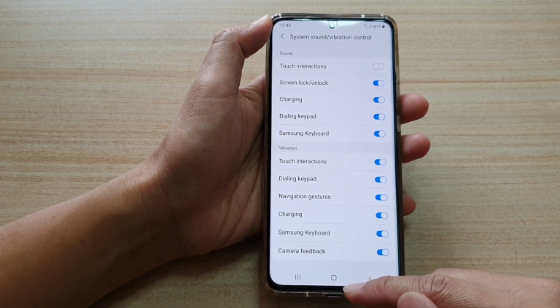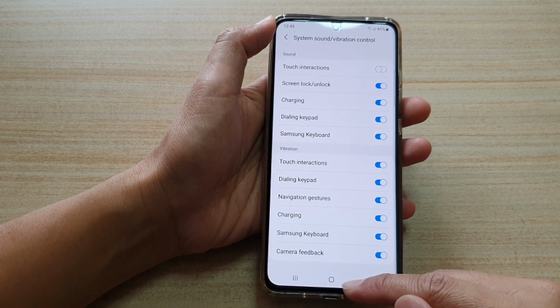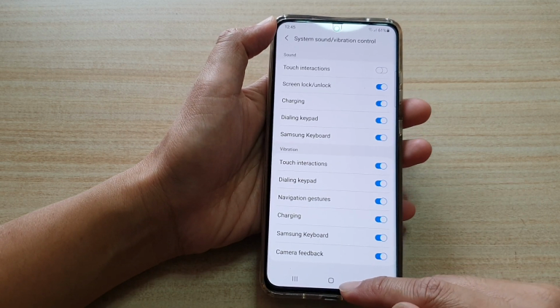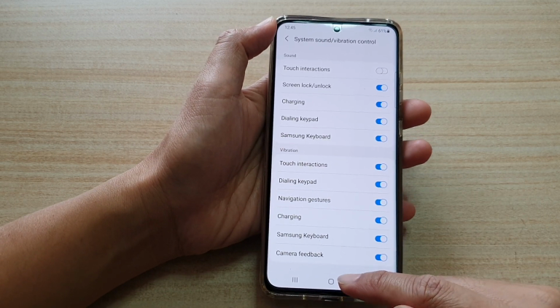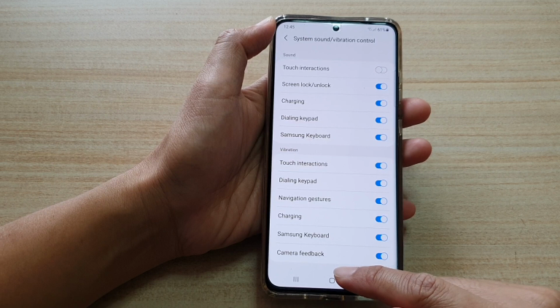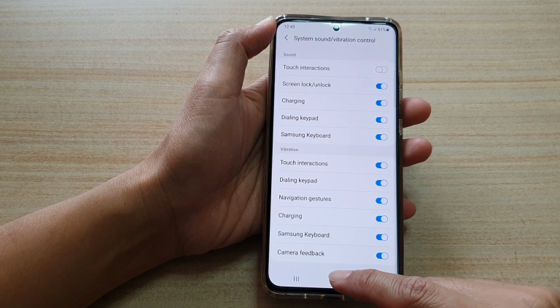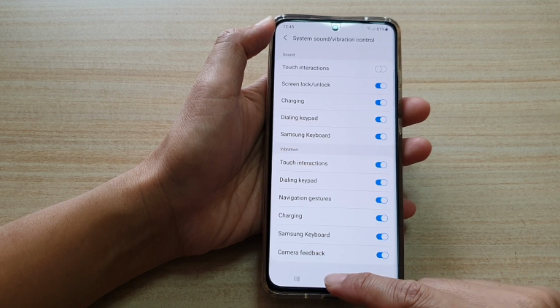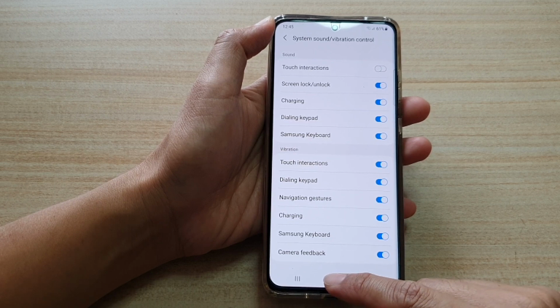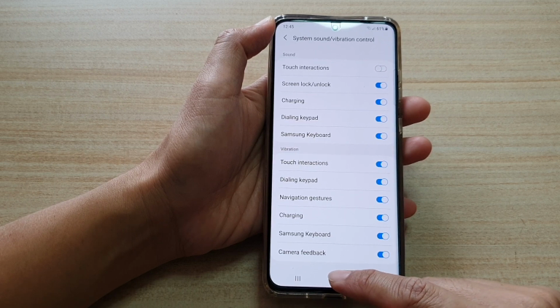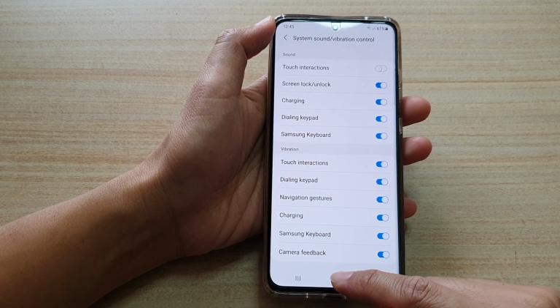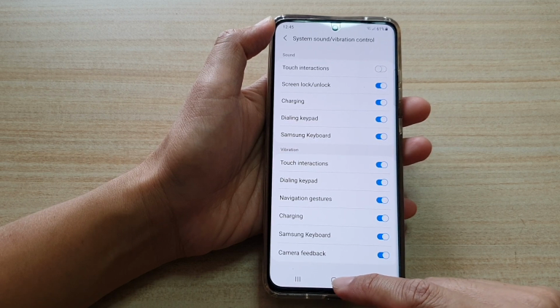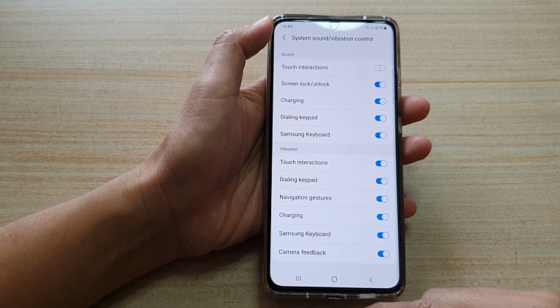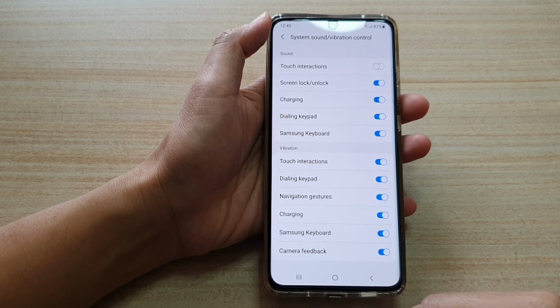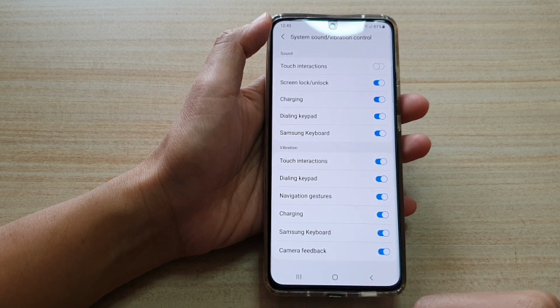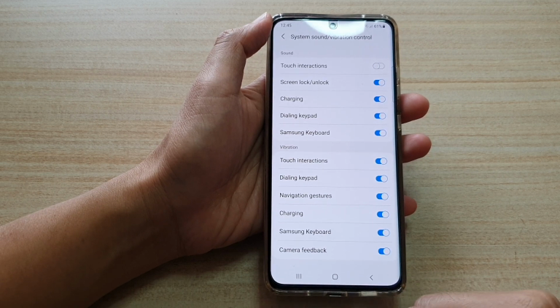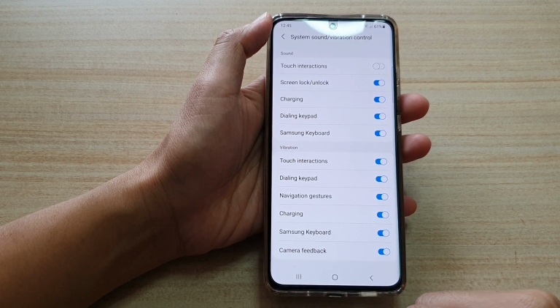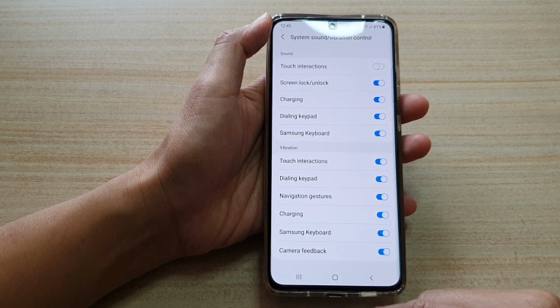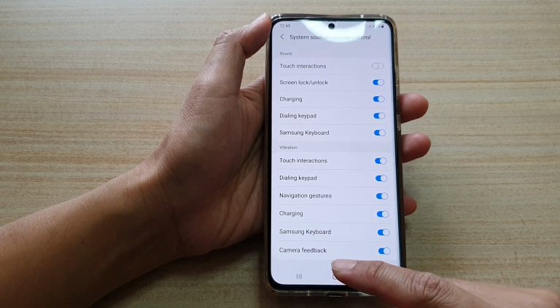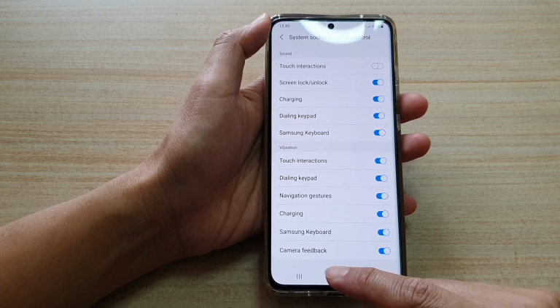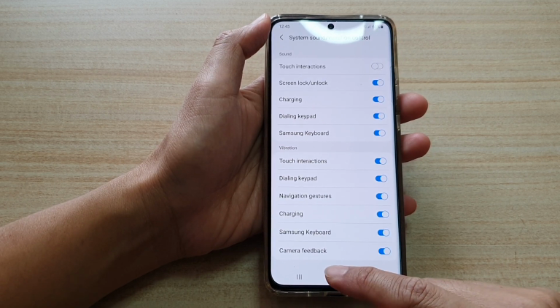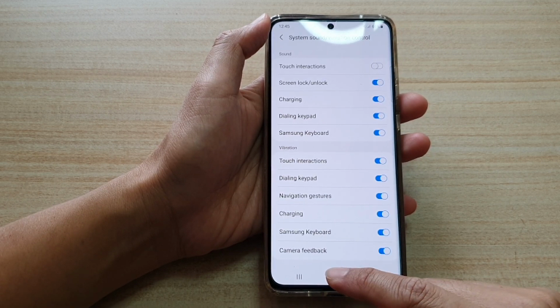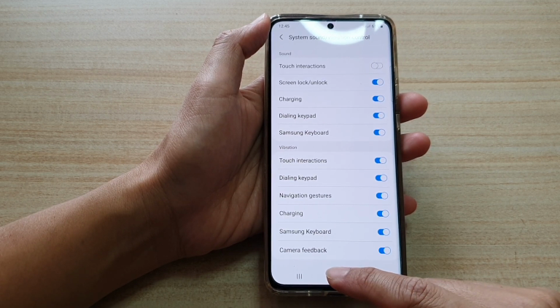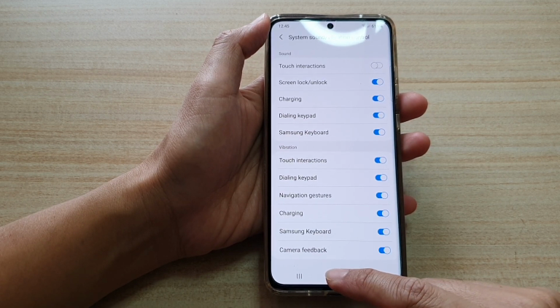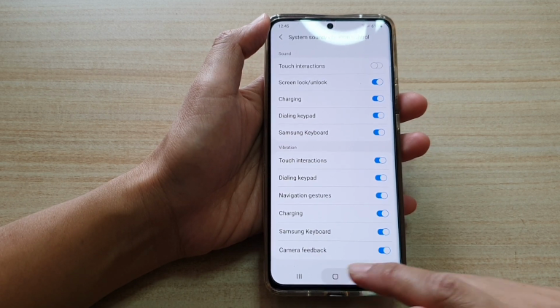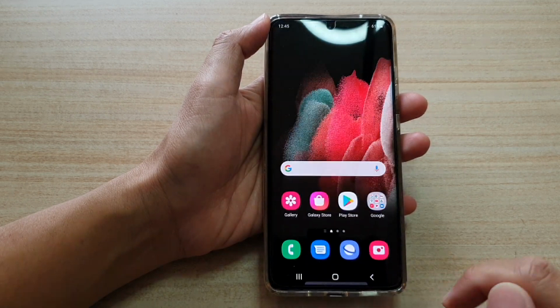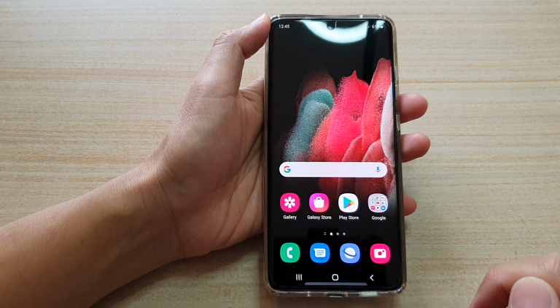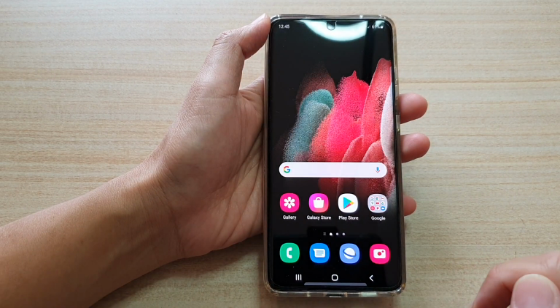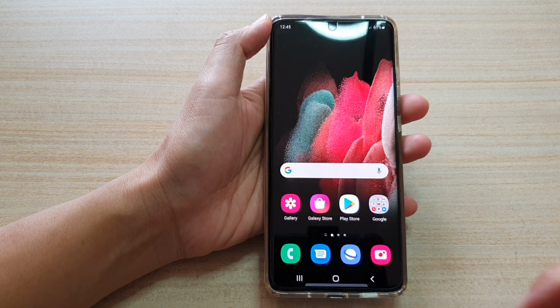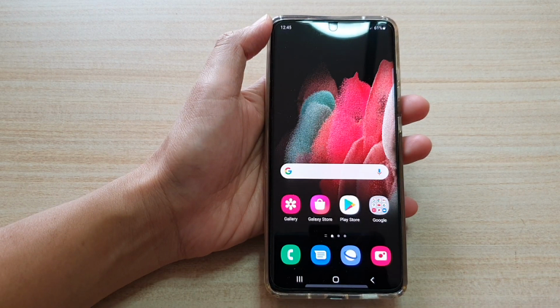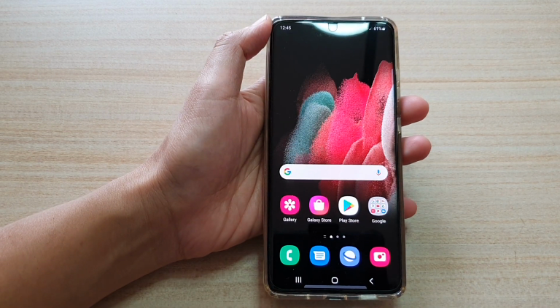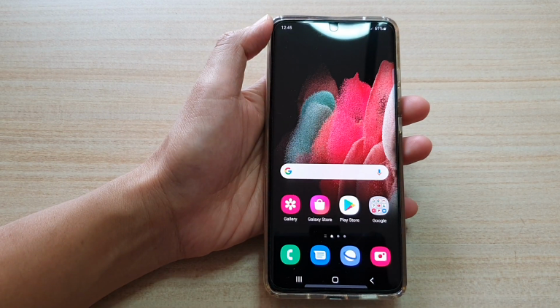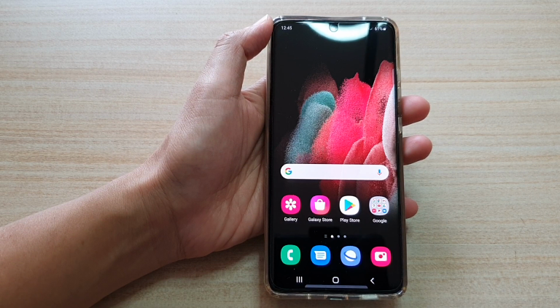Finally, you can tap on the home key at the bottom of the screen to go back to your home screen. And that's it.